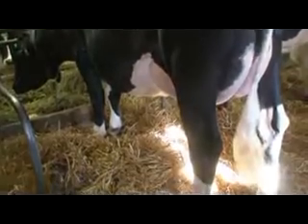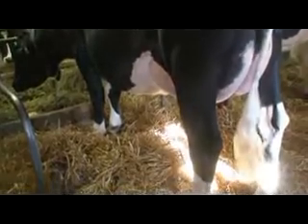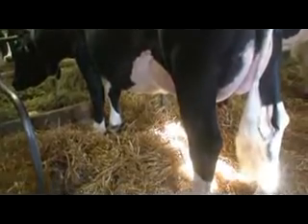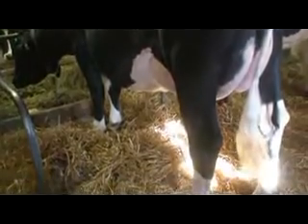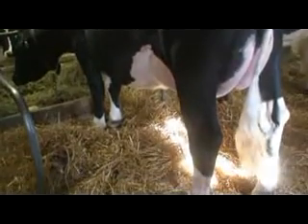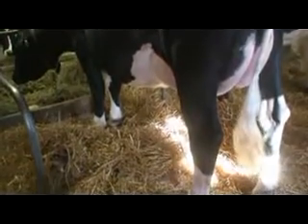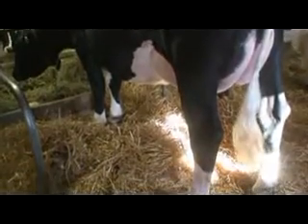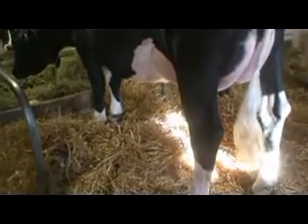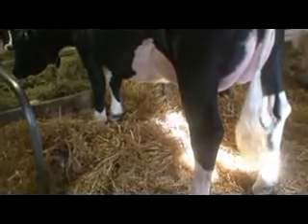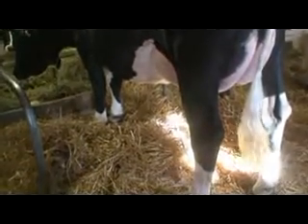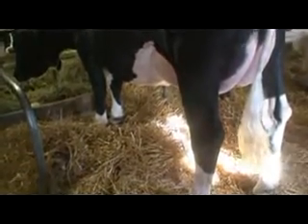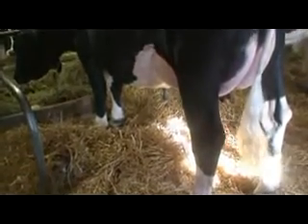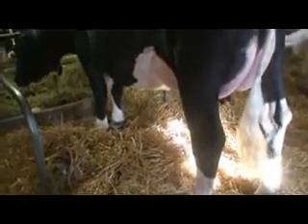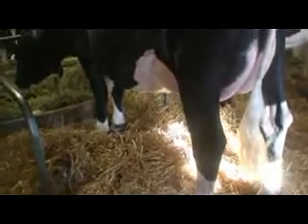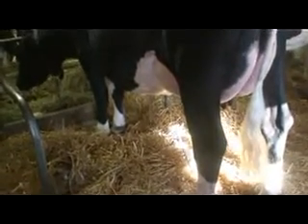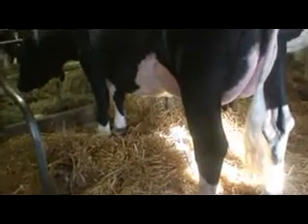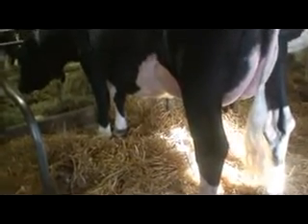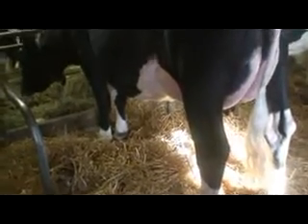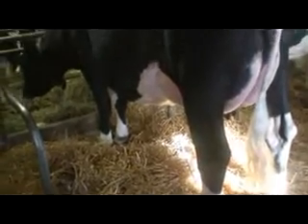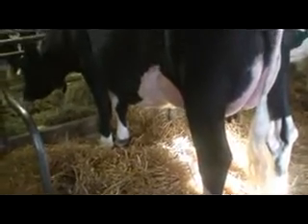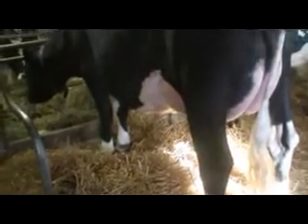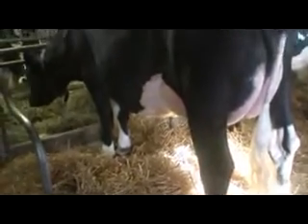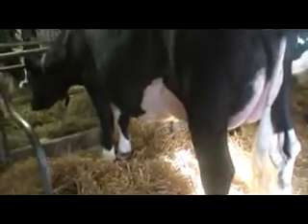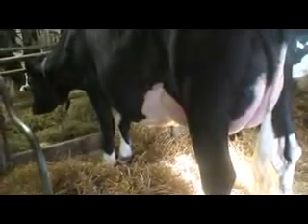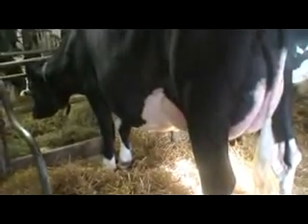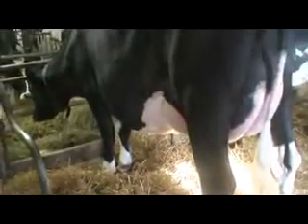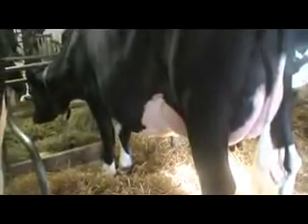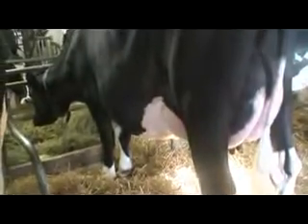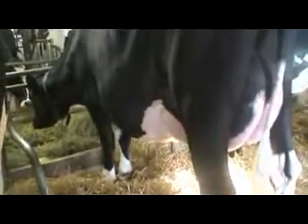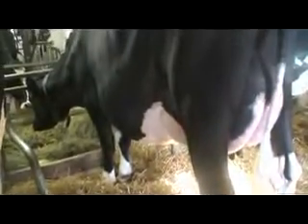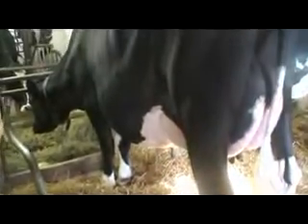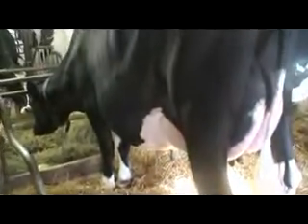Tremendous rib. When this heifer just gets further on in lactation, I think she's just going to get better and better.